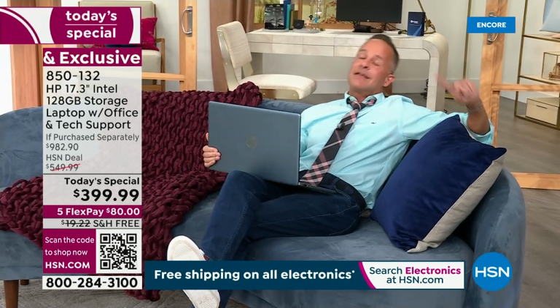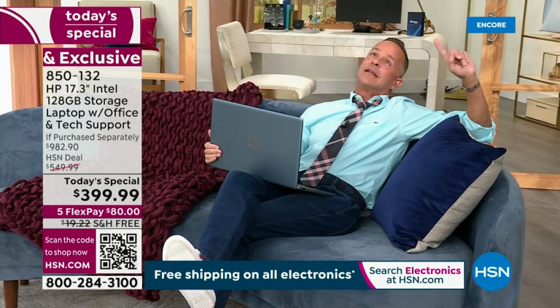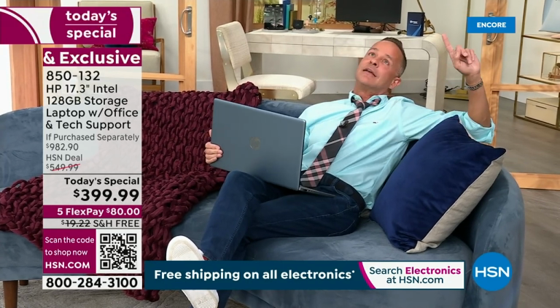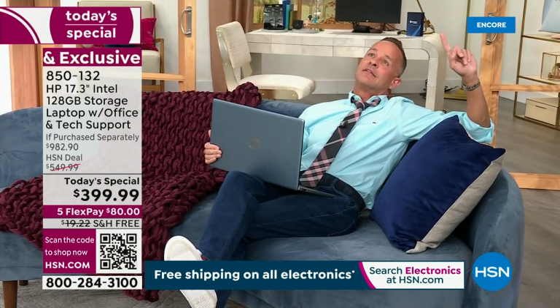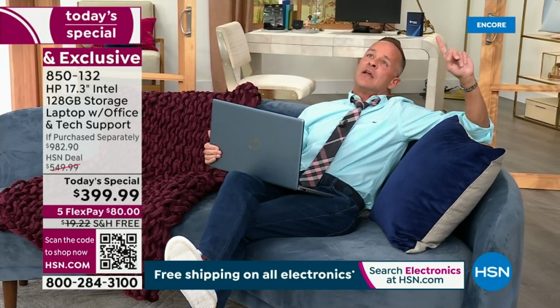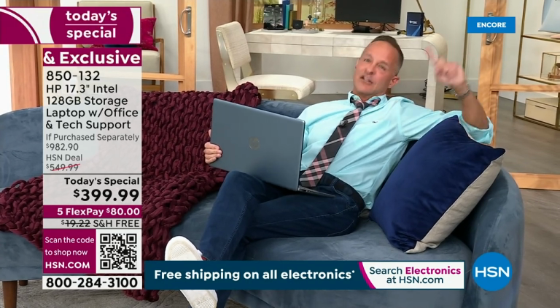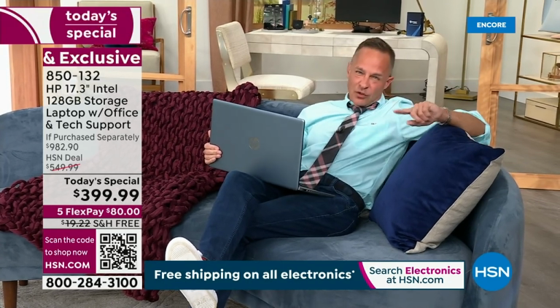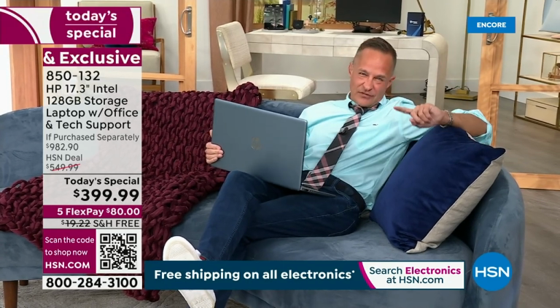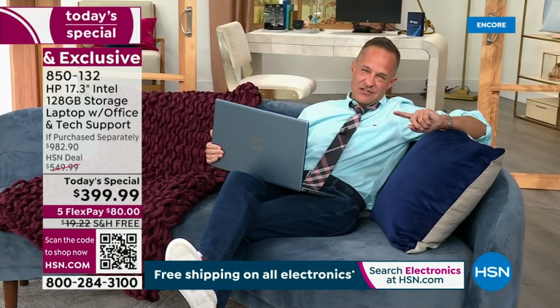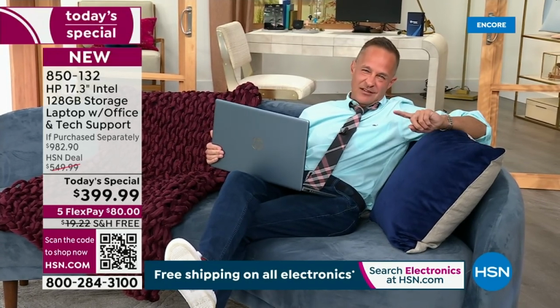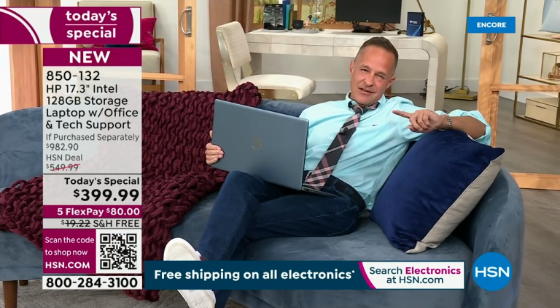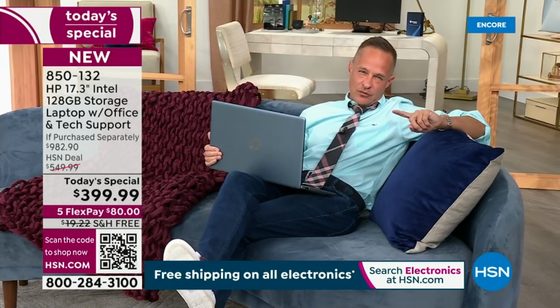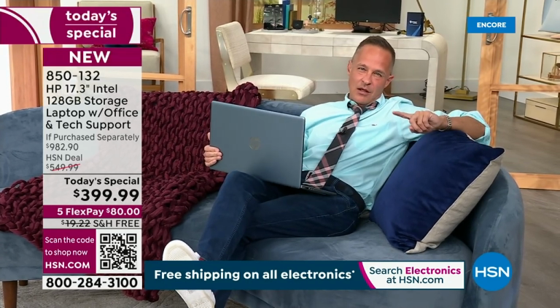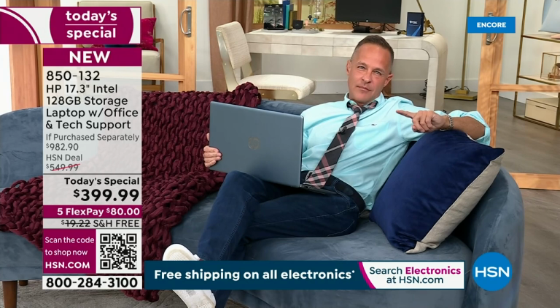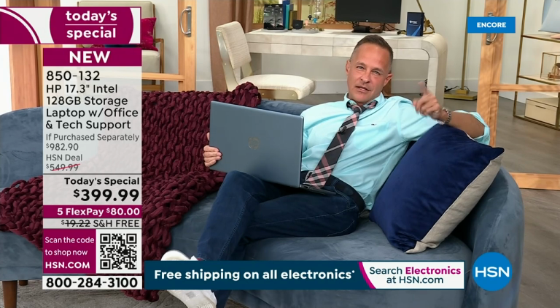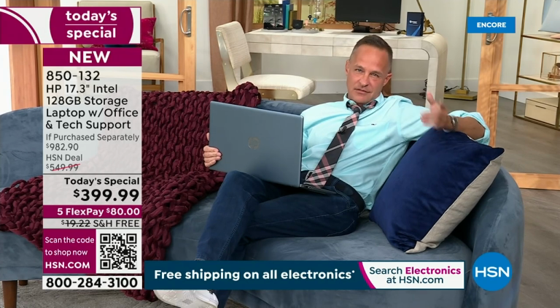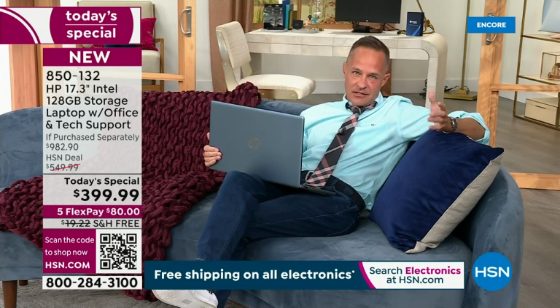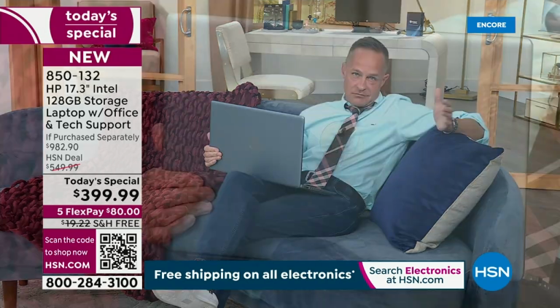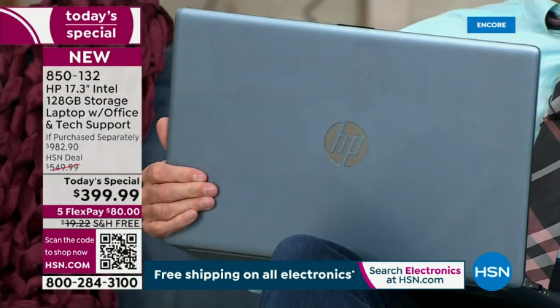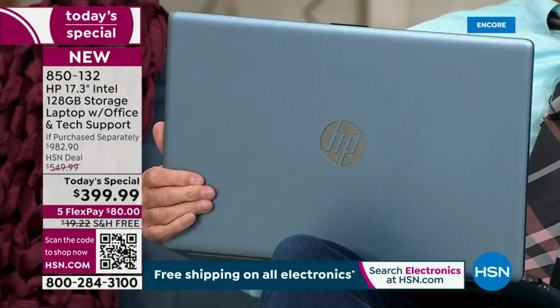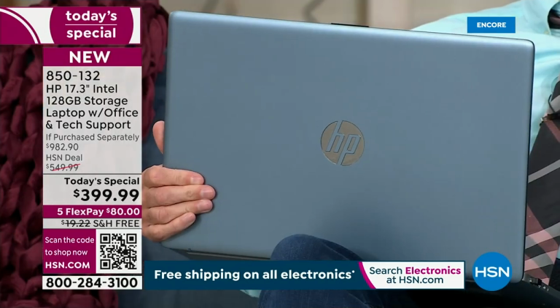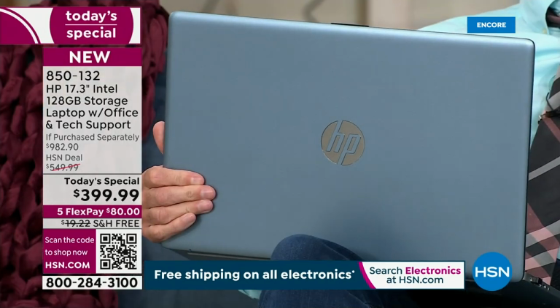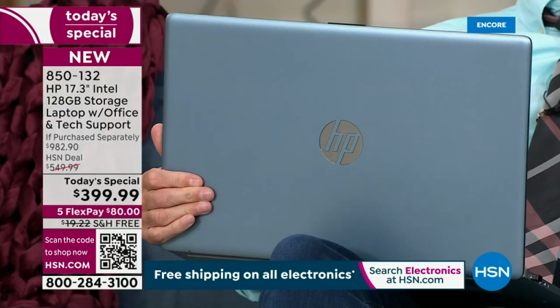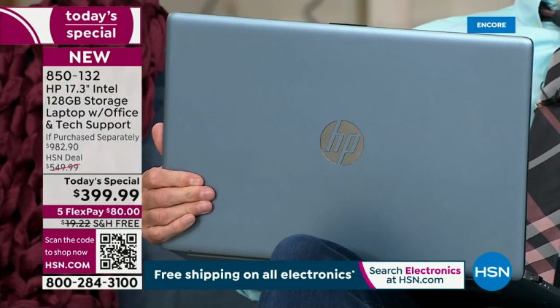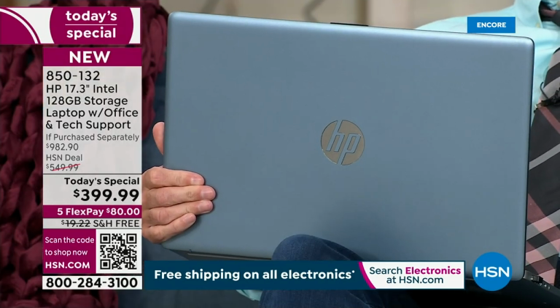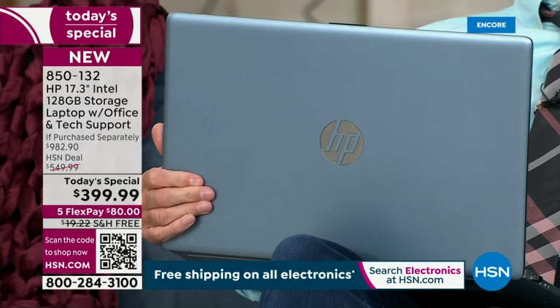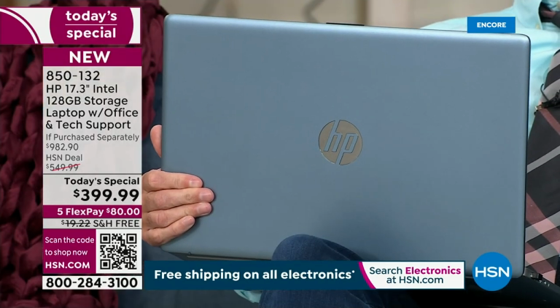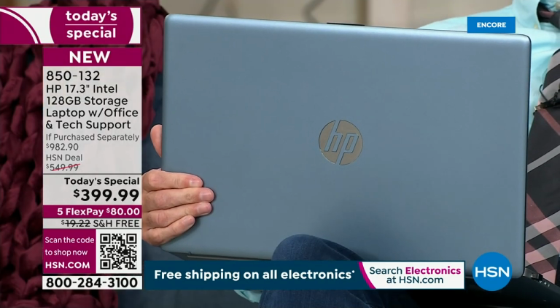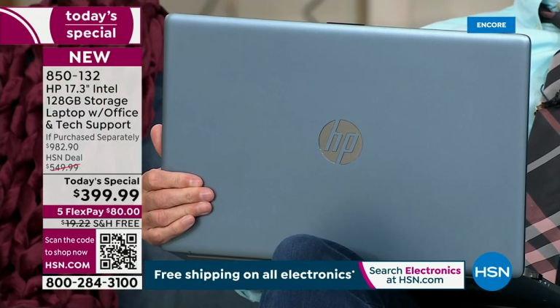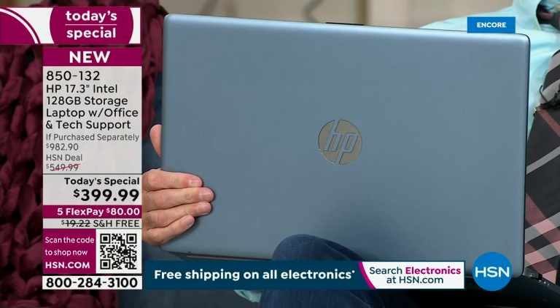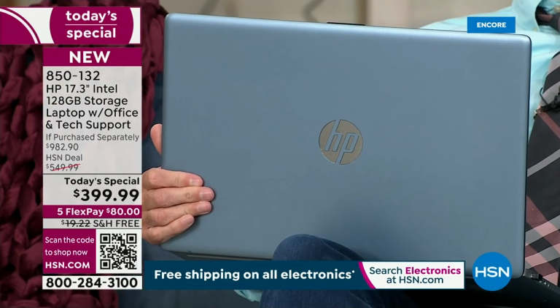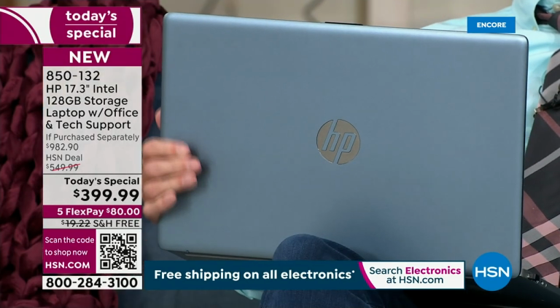The teal is exclusive to HSN — we're the only place that you can buy it. I think you'll love it.